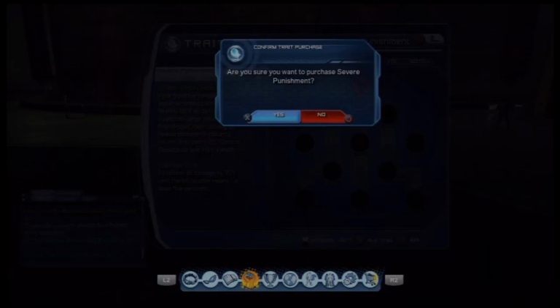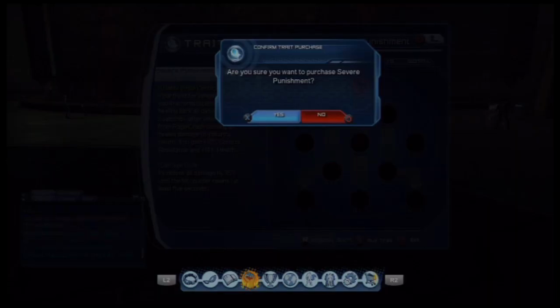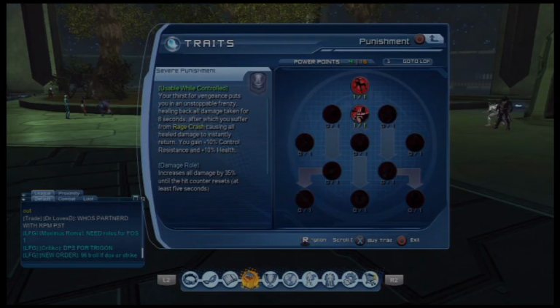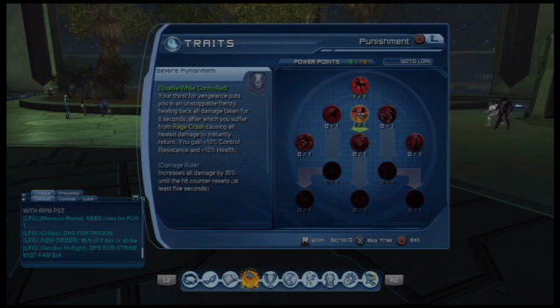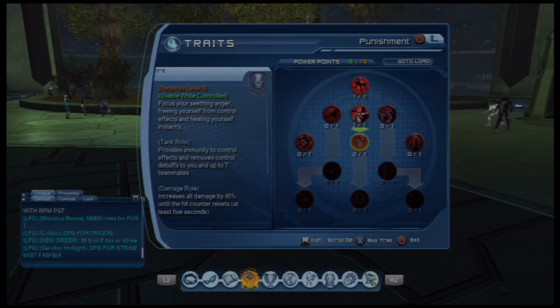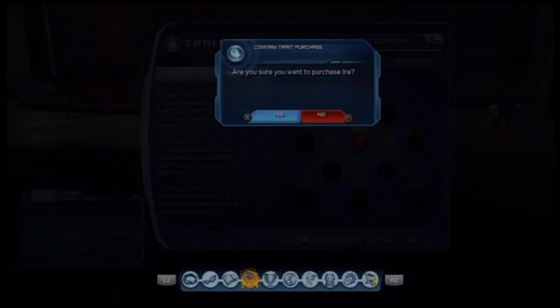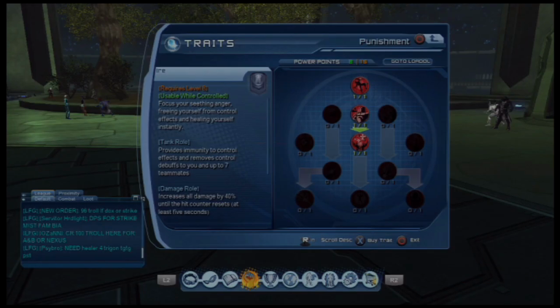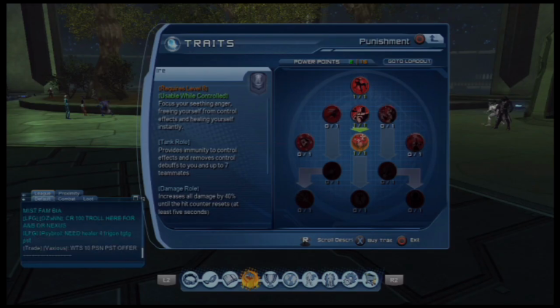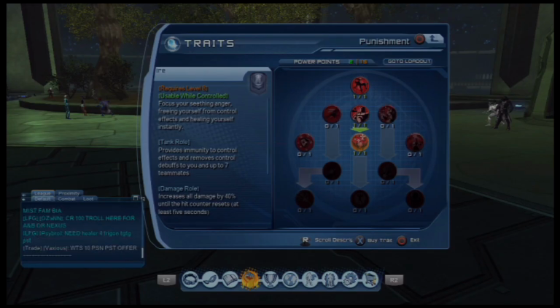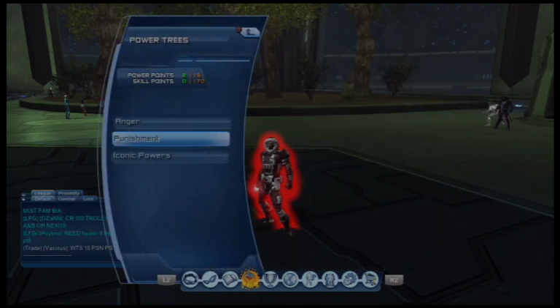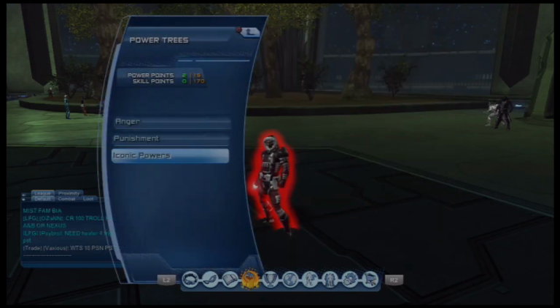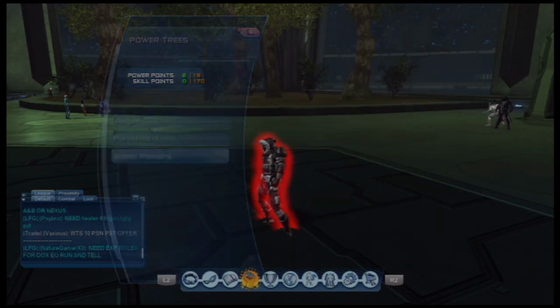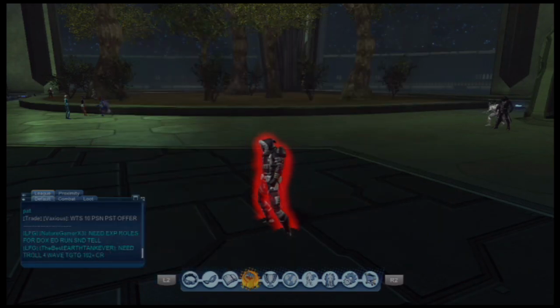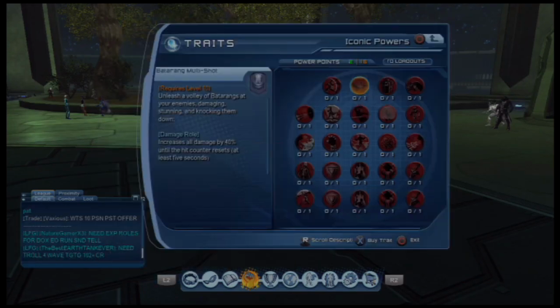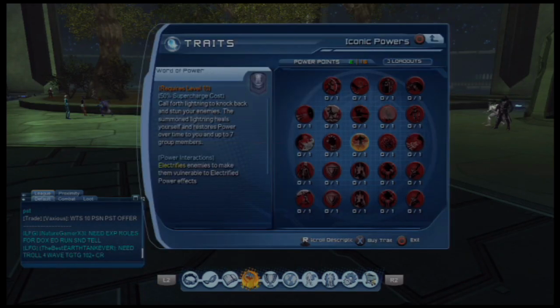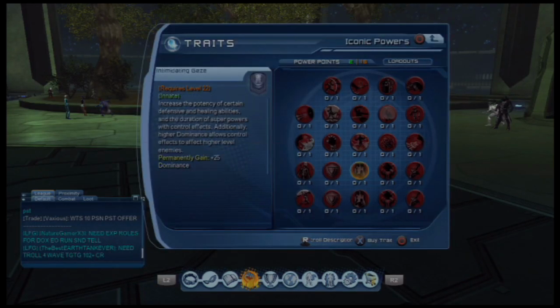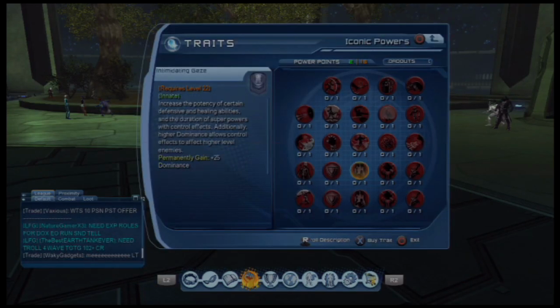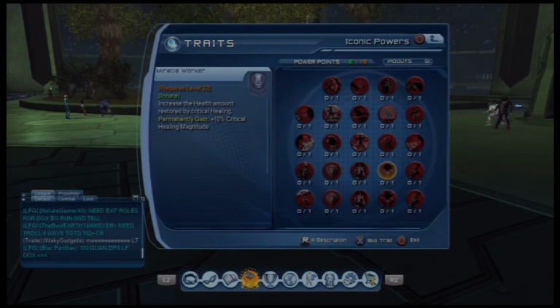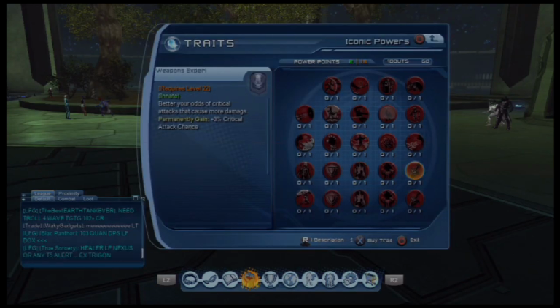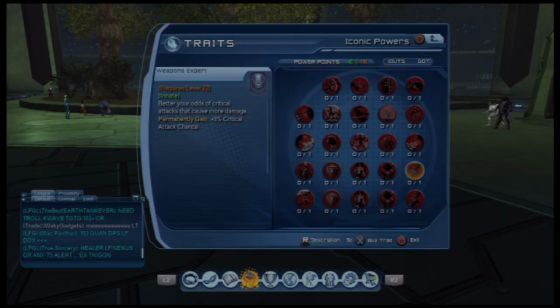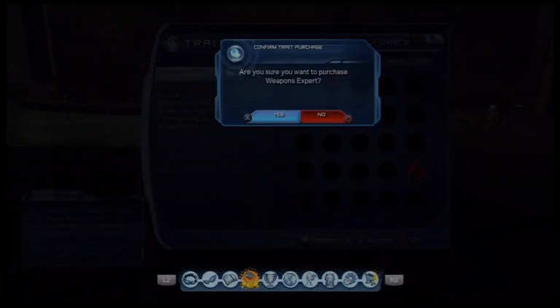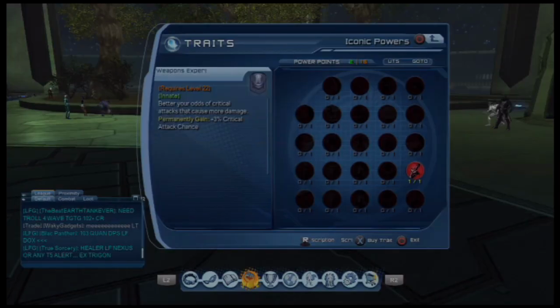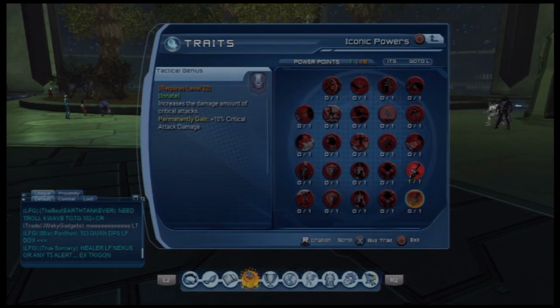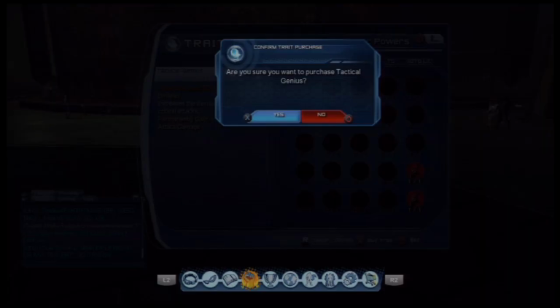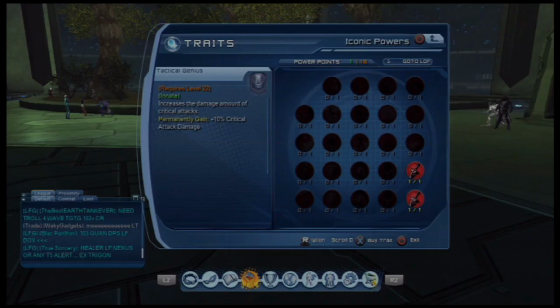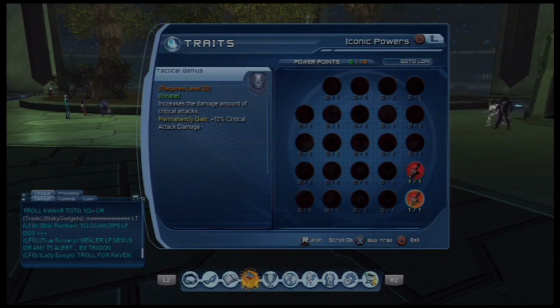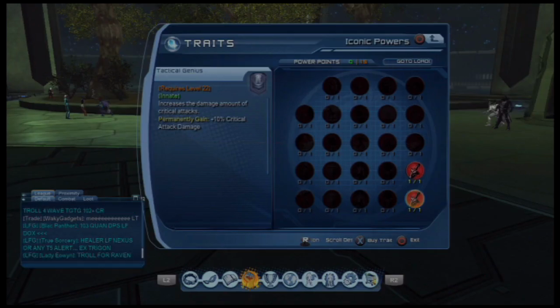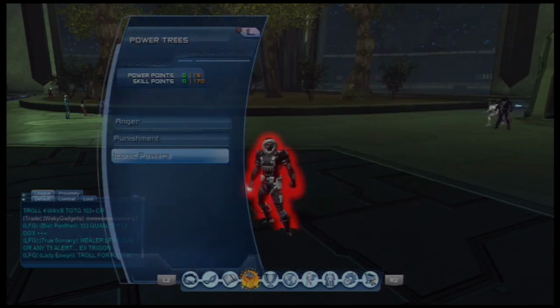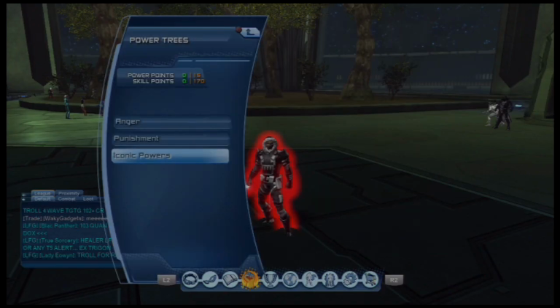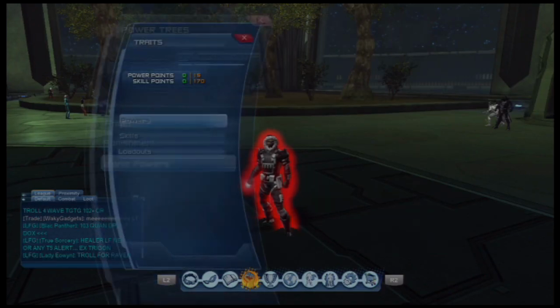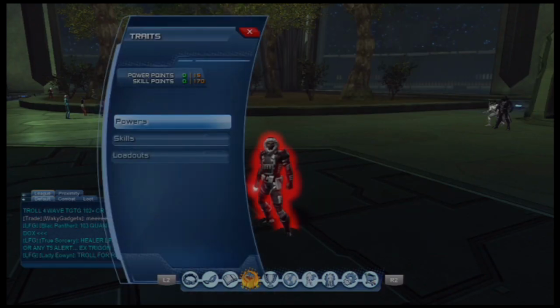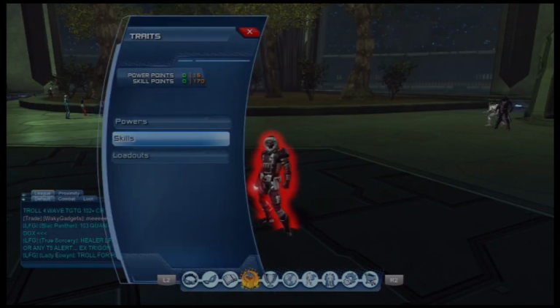In the second tree, you just go grab Aire, which is three down, and you have two left to spec your damage ones in your Iconics.